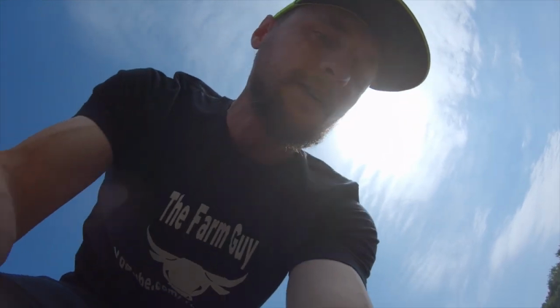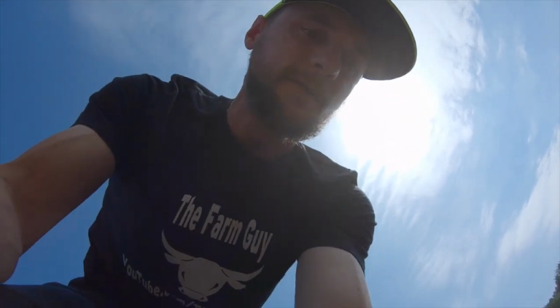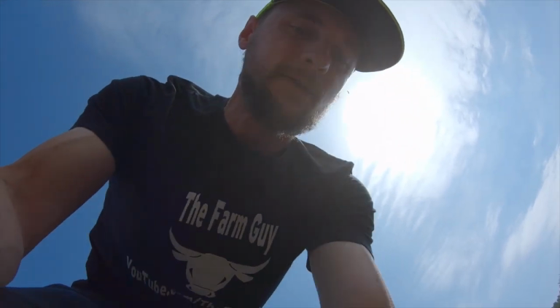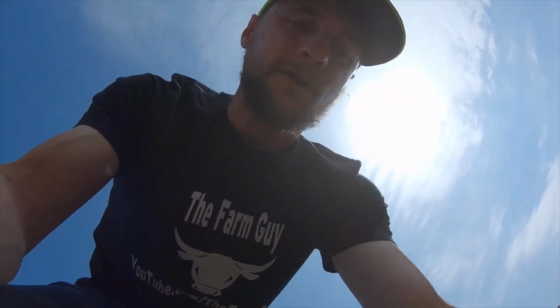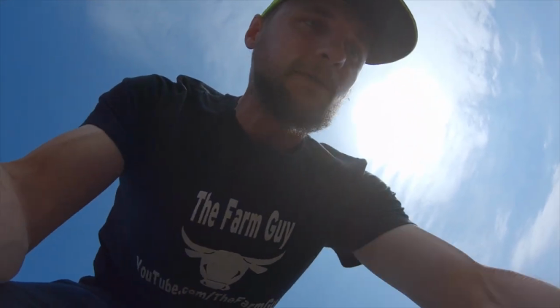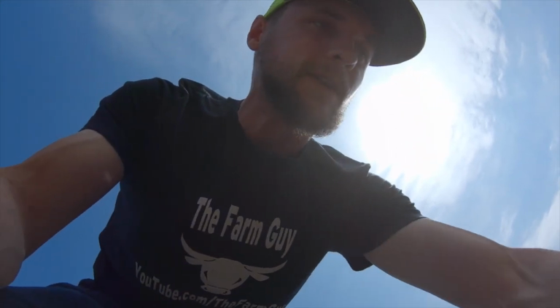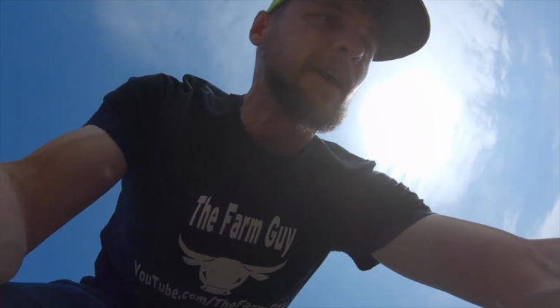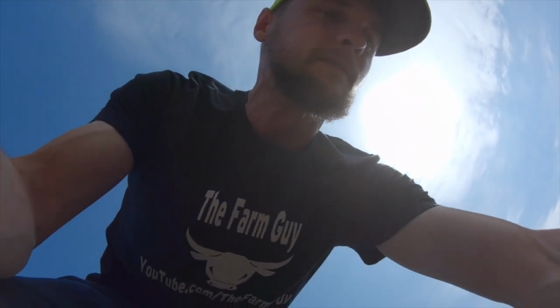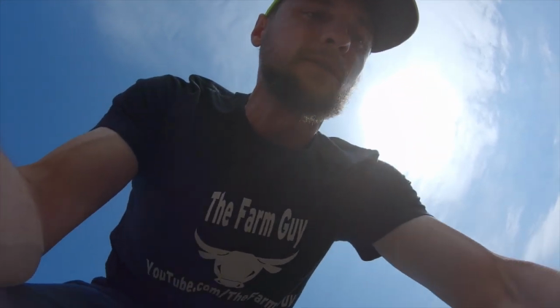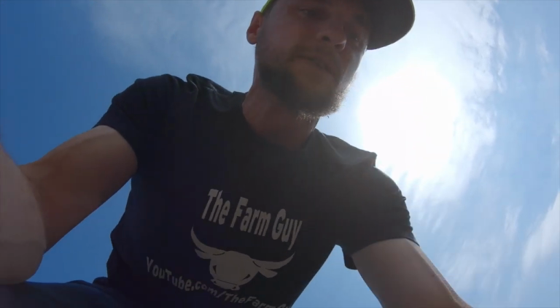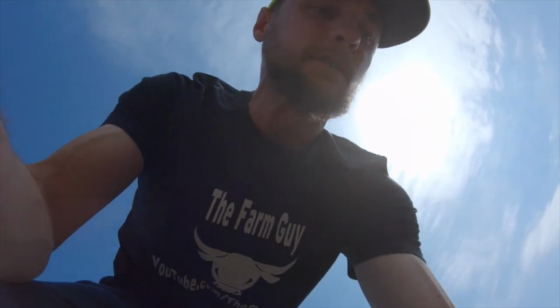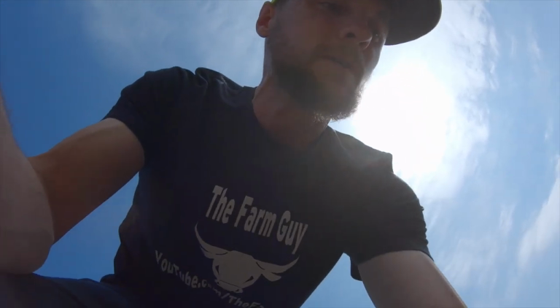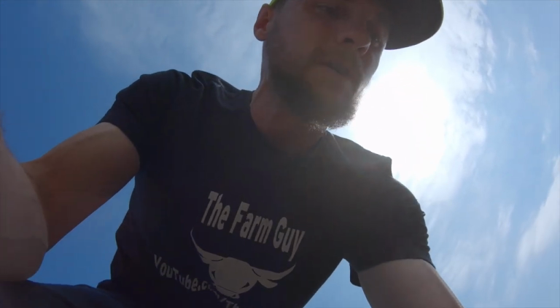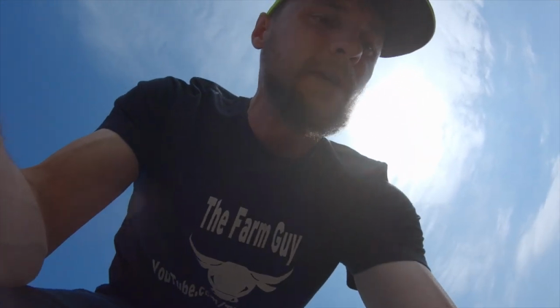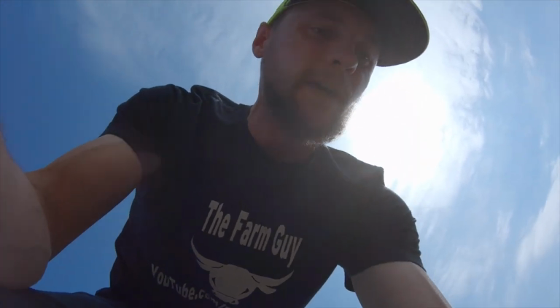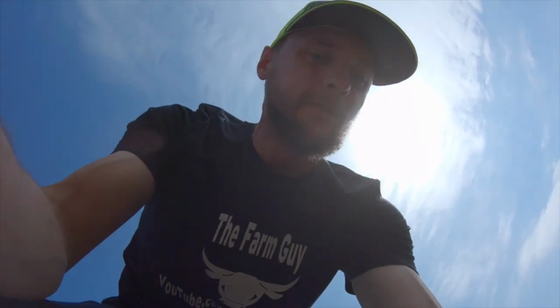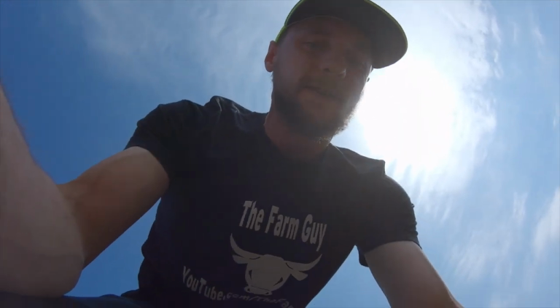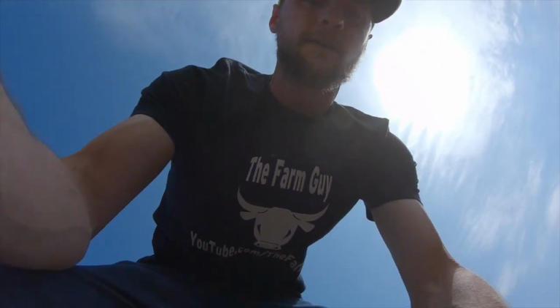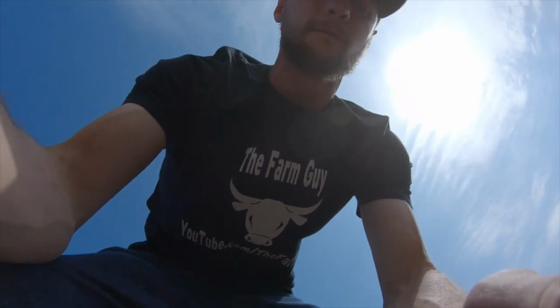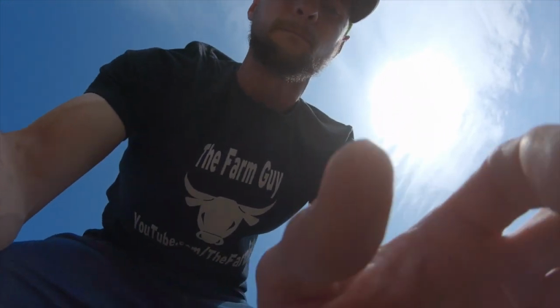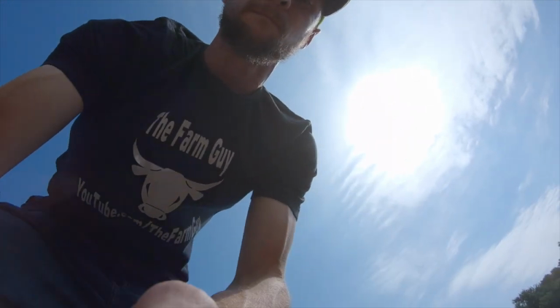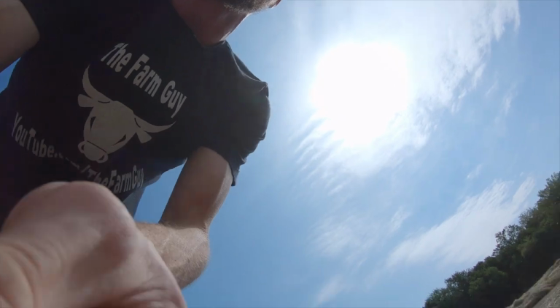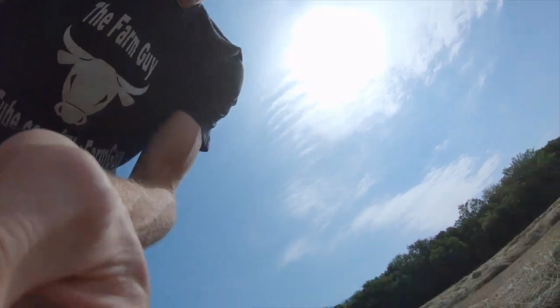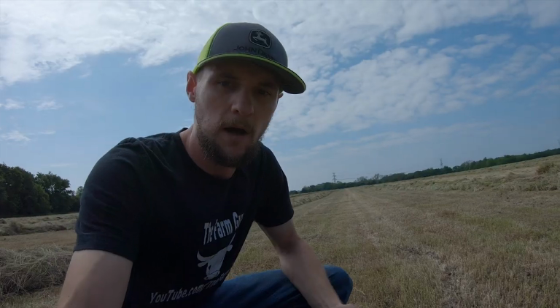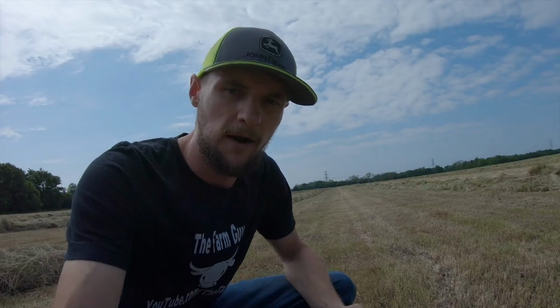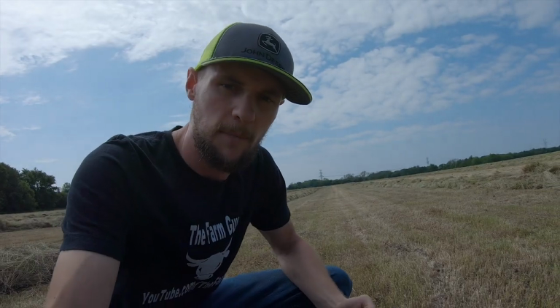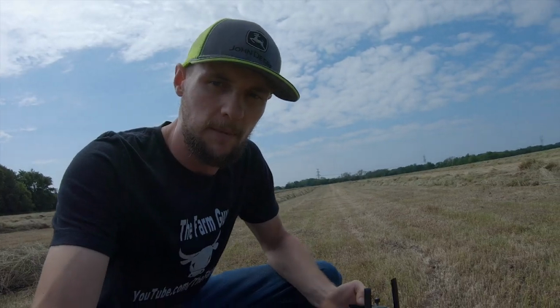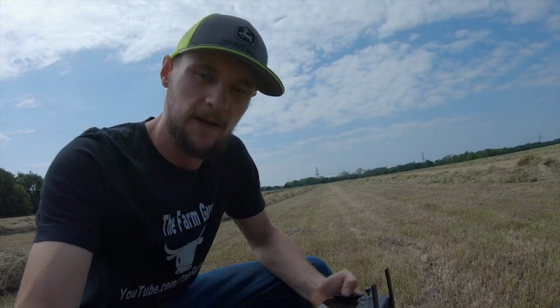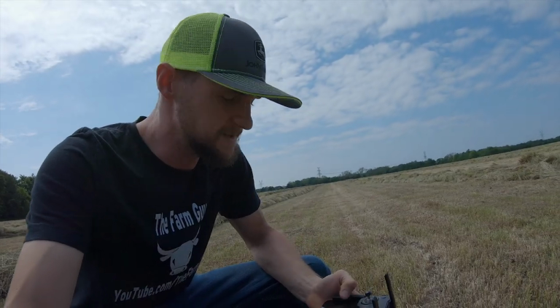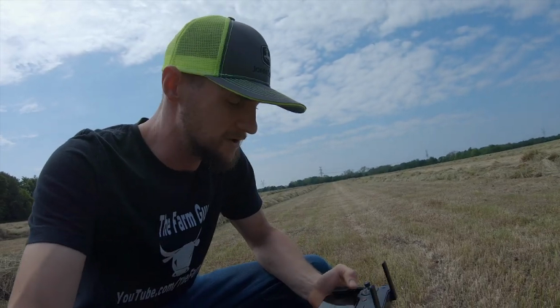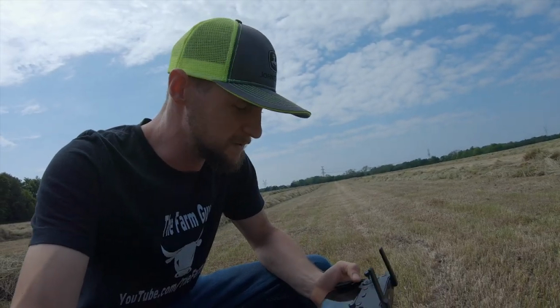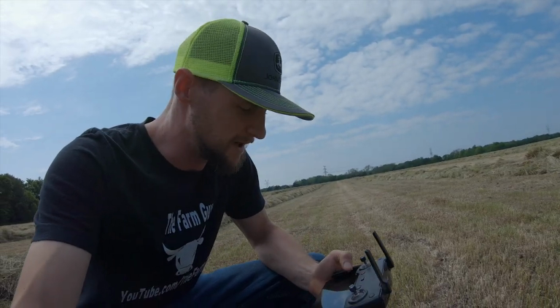Every time I go to do the drone, Dad rolls up. Every time! All right, baby — it's drone time.